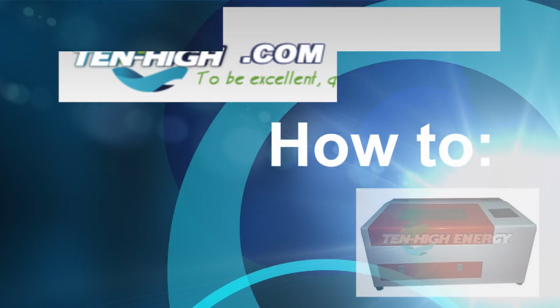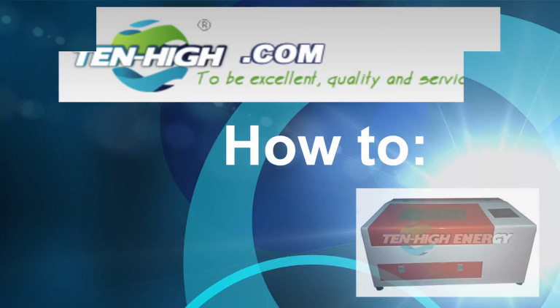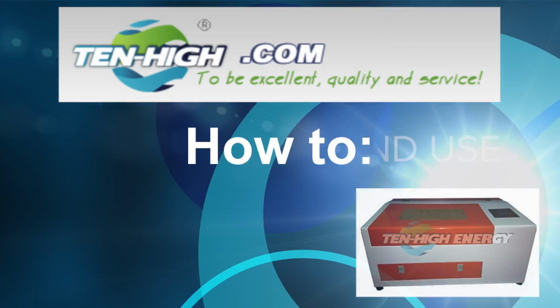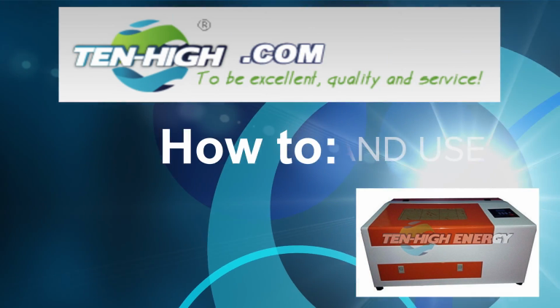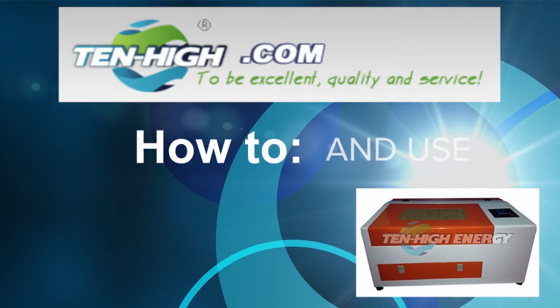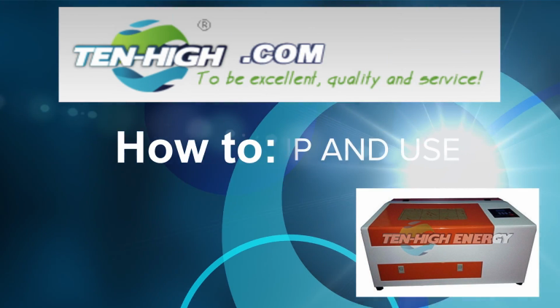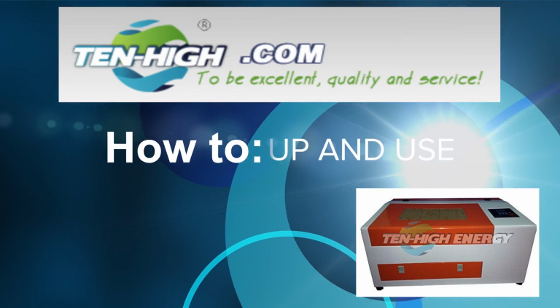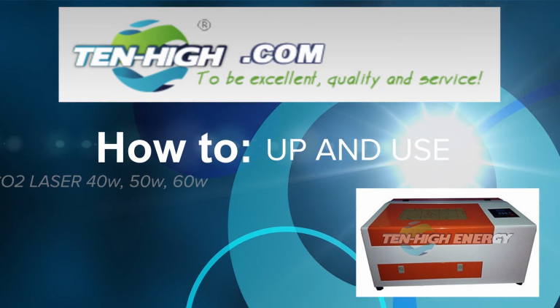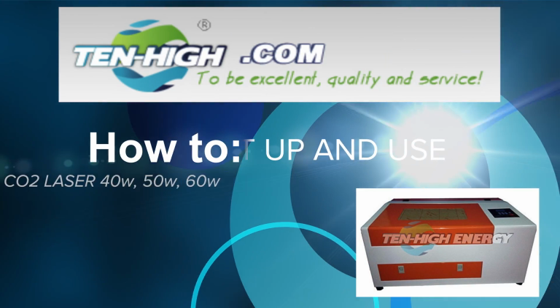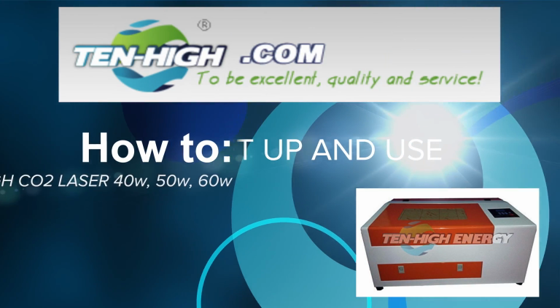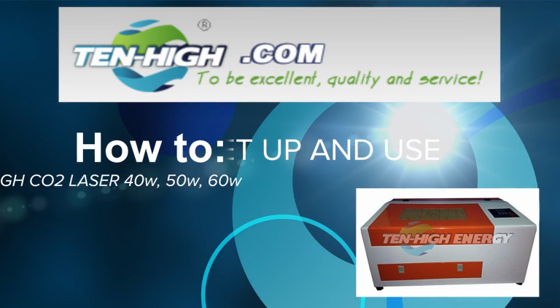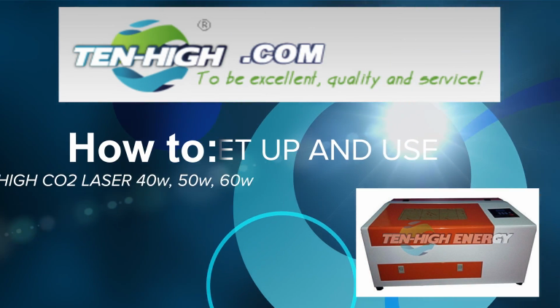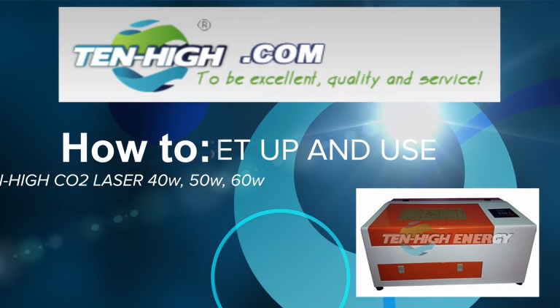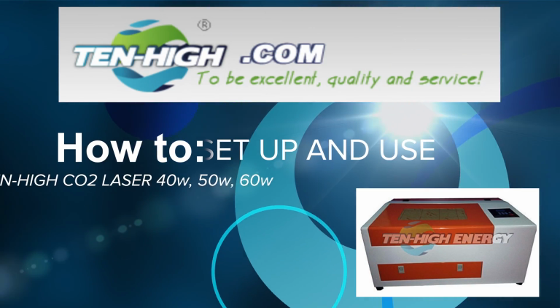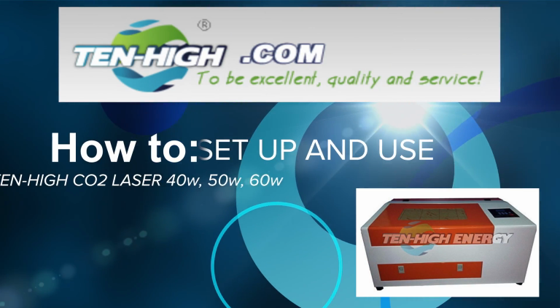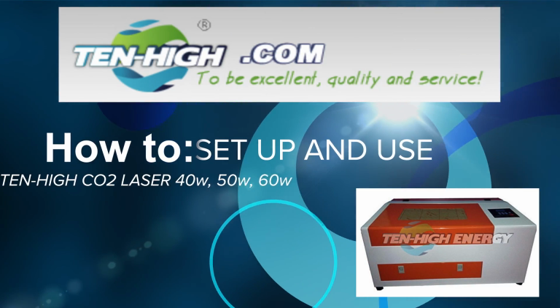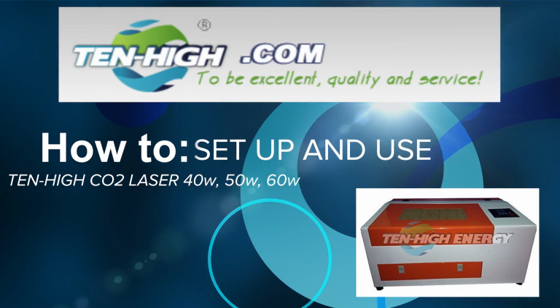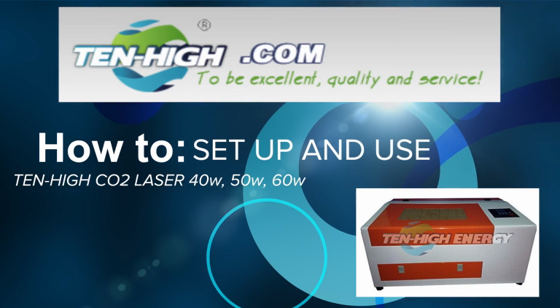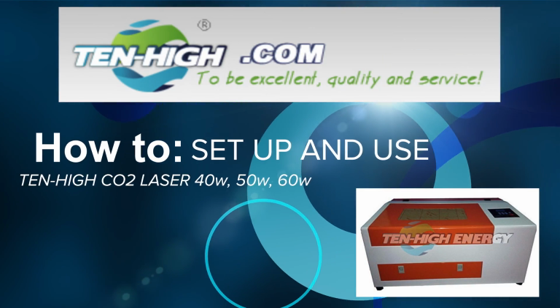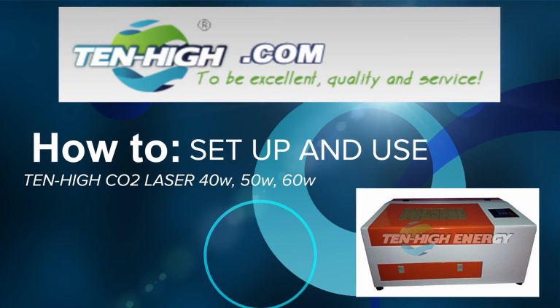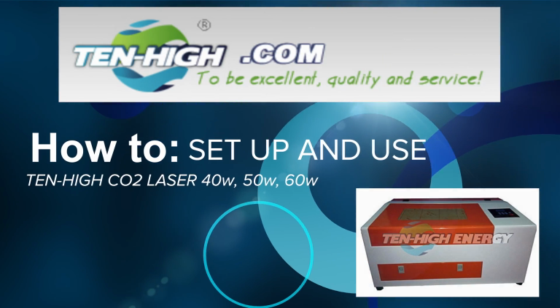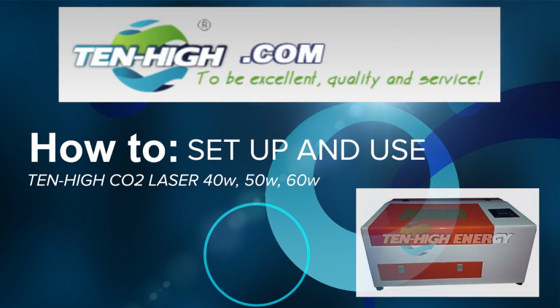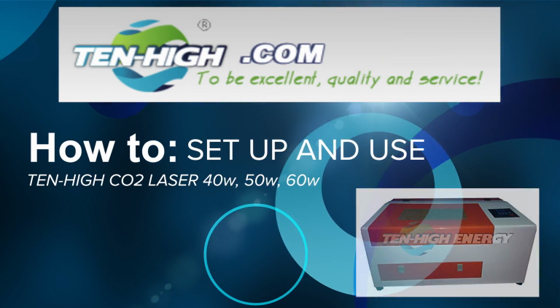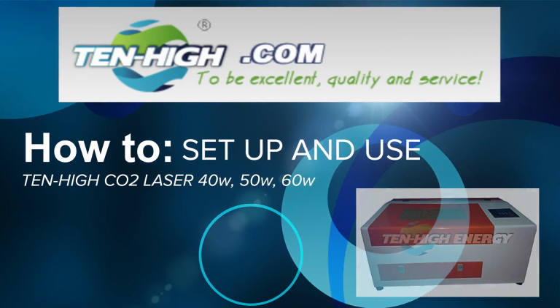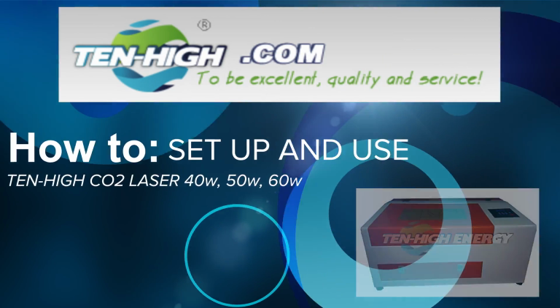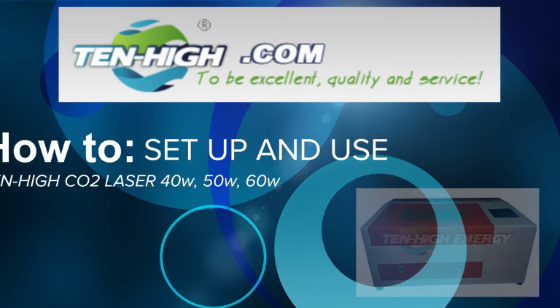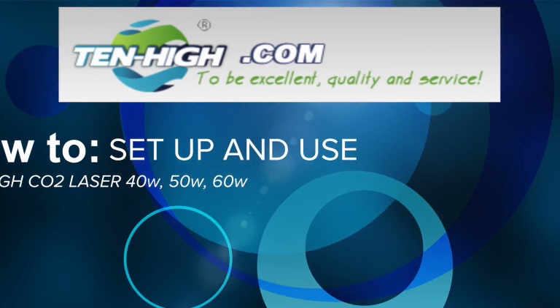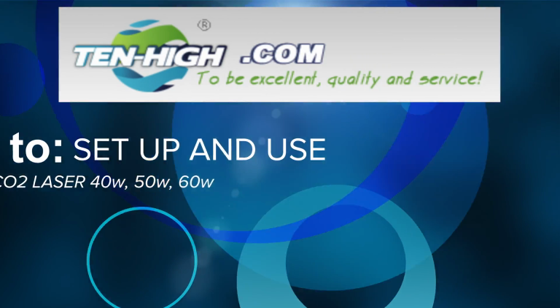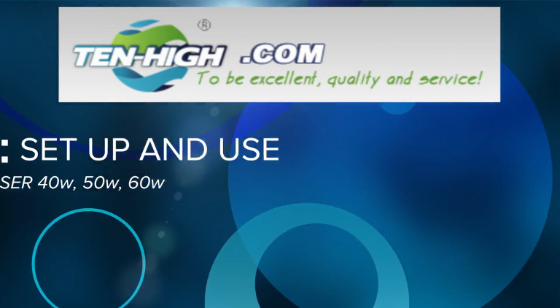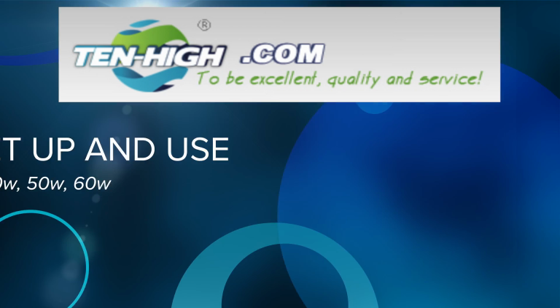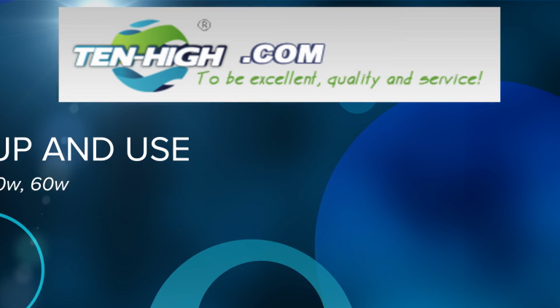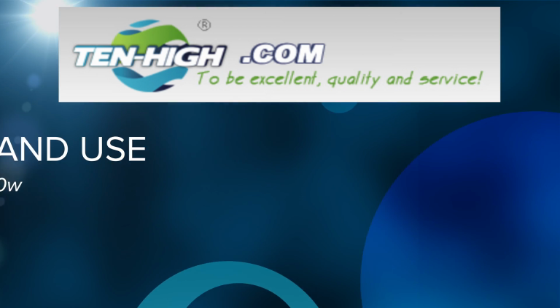This video will show you how to set up and use your TenHi CO2 laser.